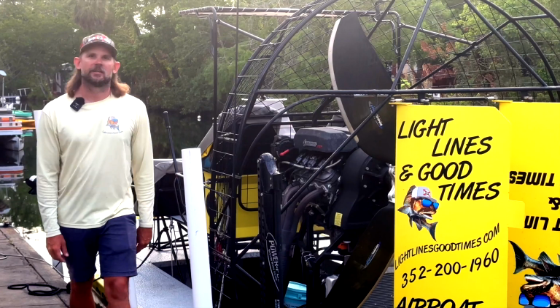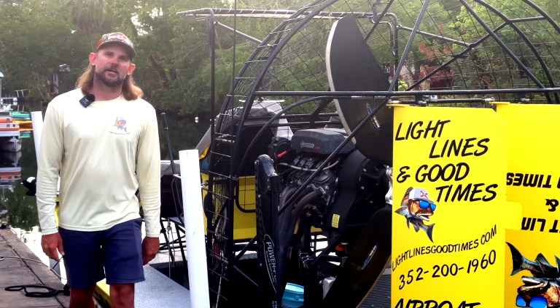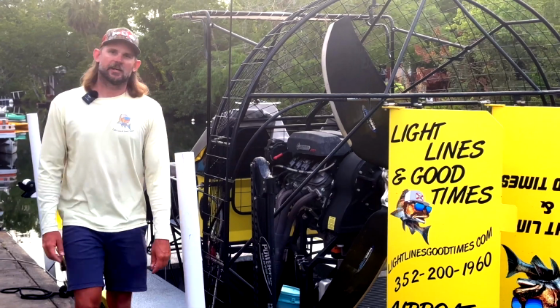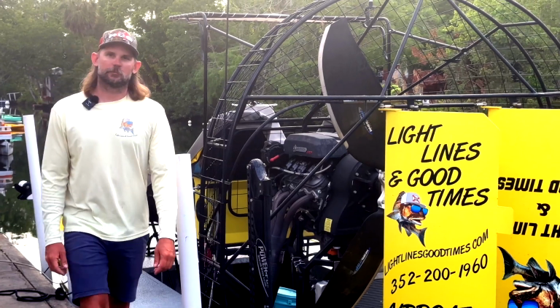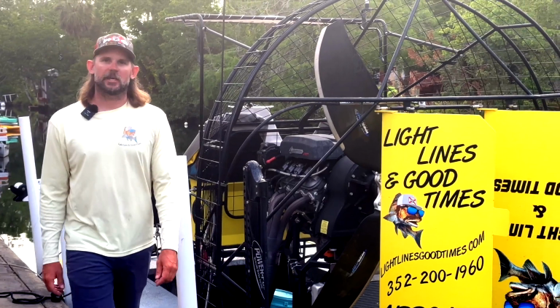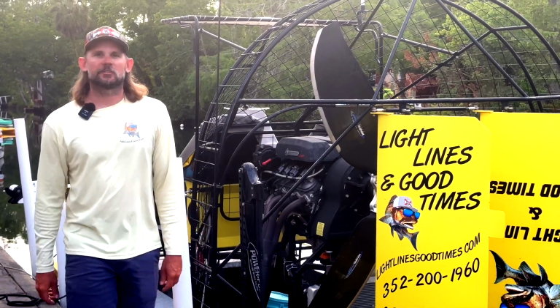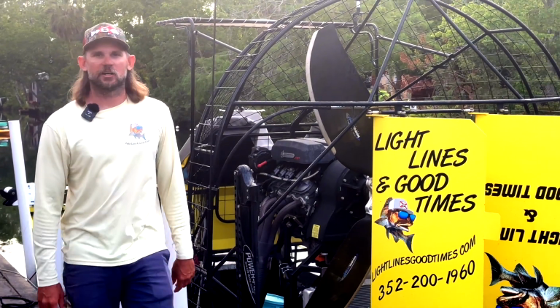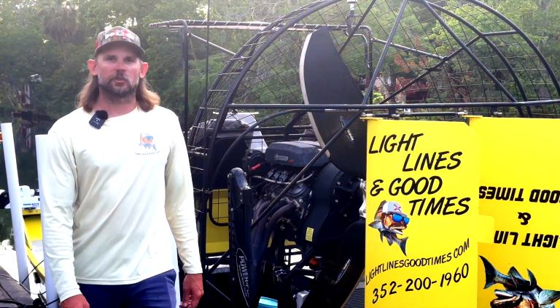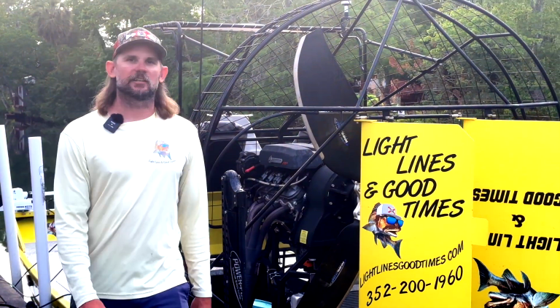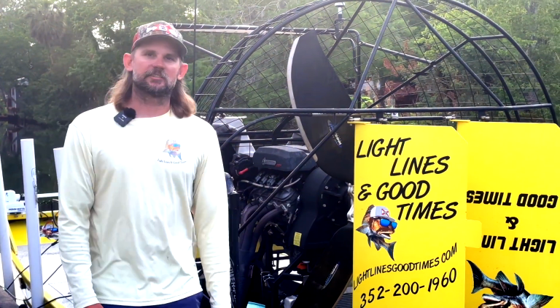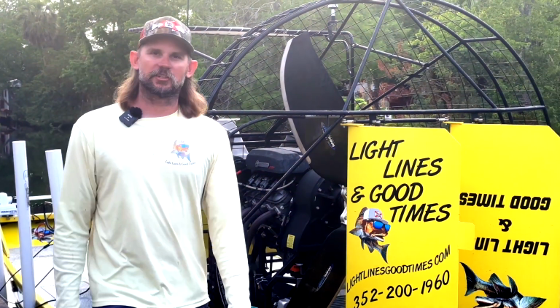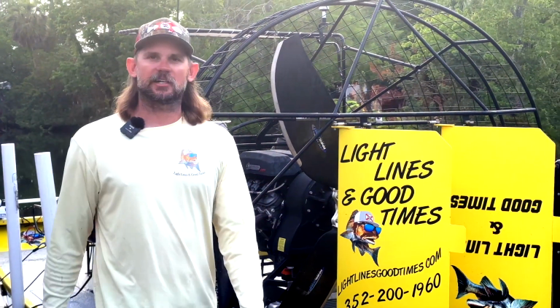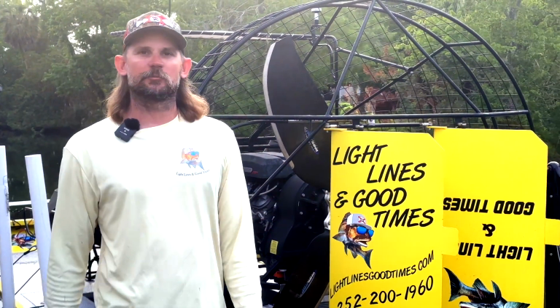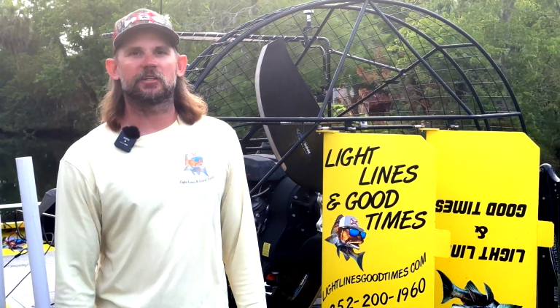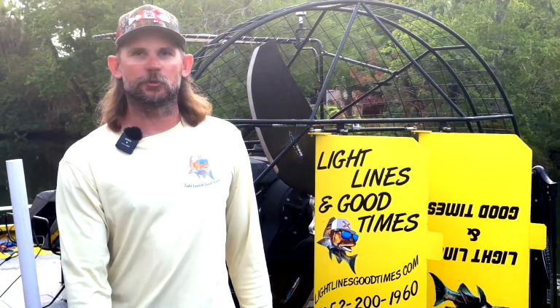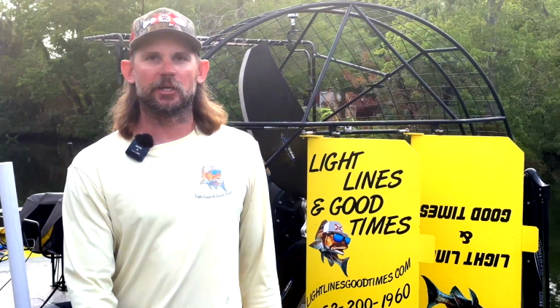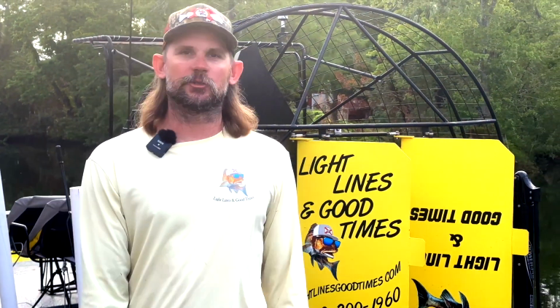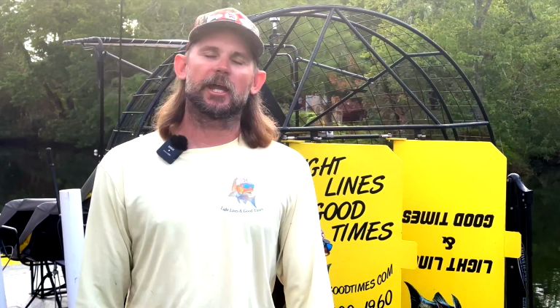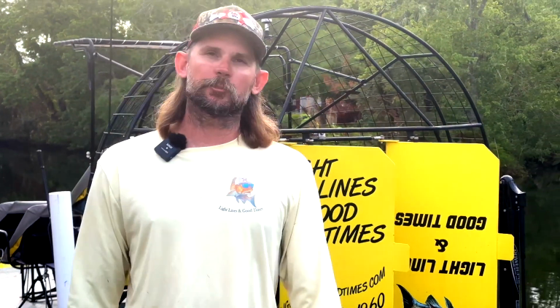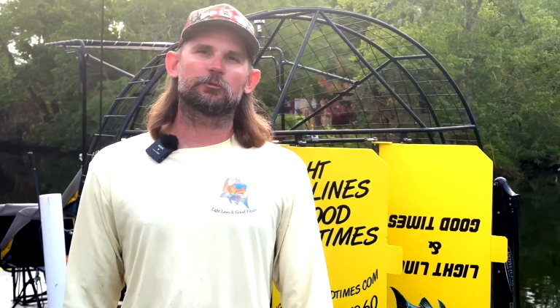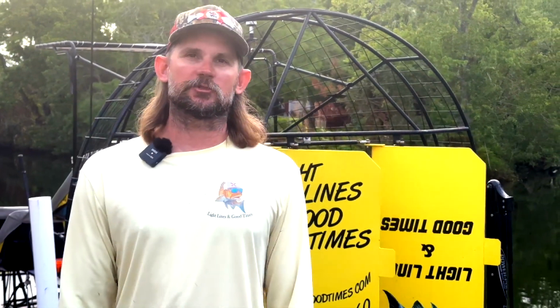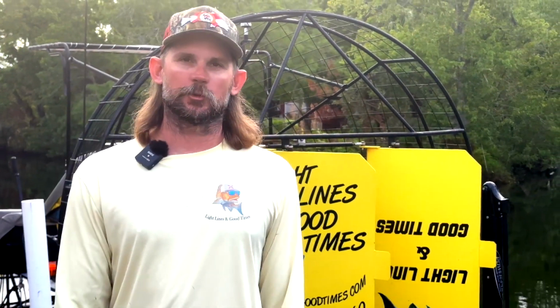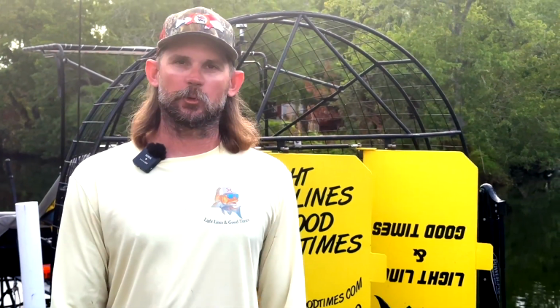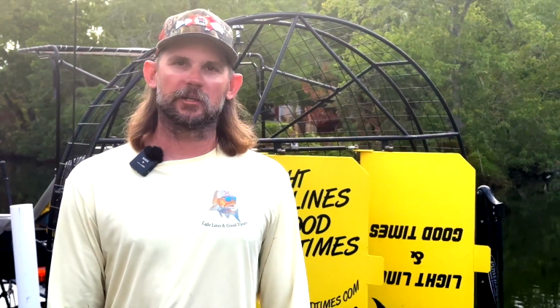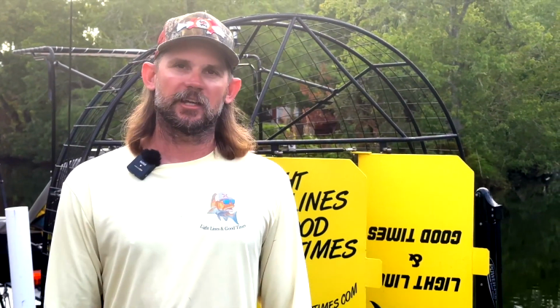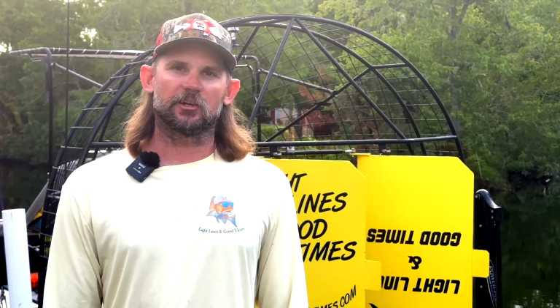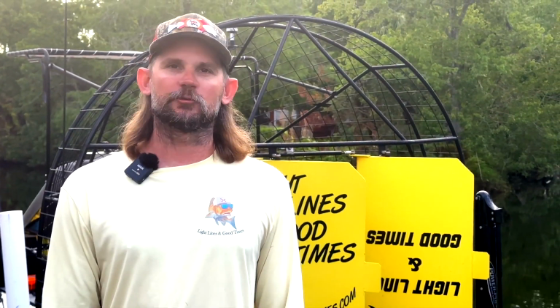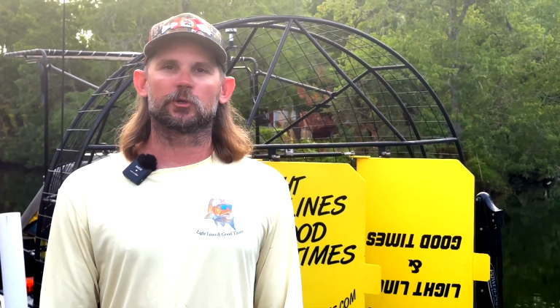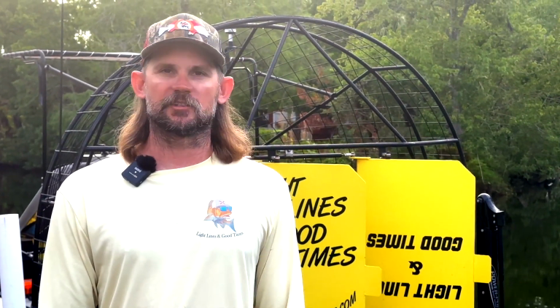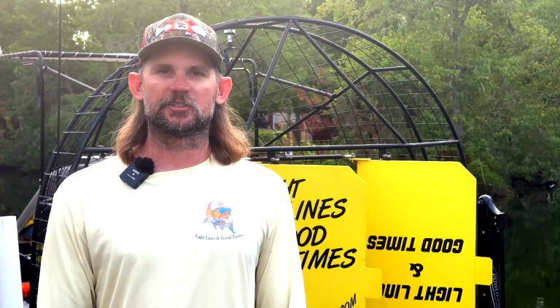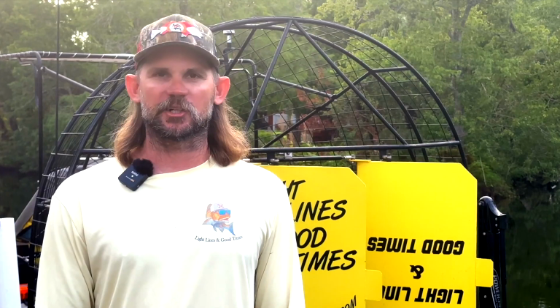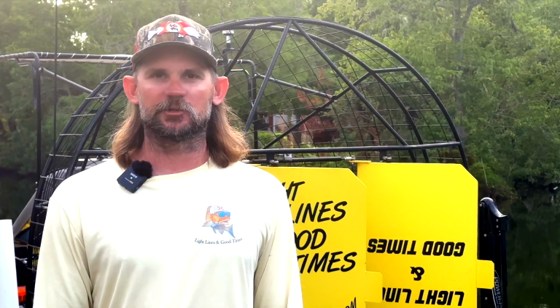Hi, I'm Captain Oz with Light Lines of Good Times here to bring you the April Fishing Report here on Florida's Adventure Coast.